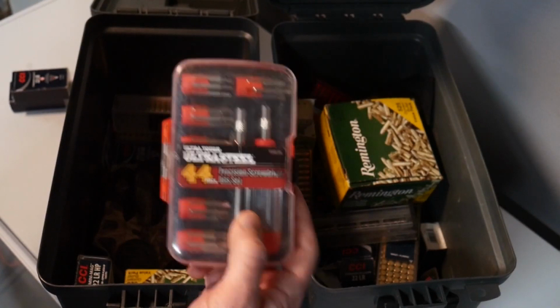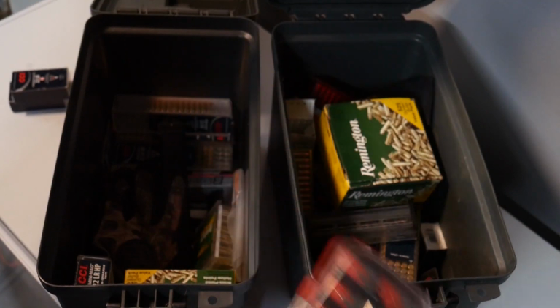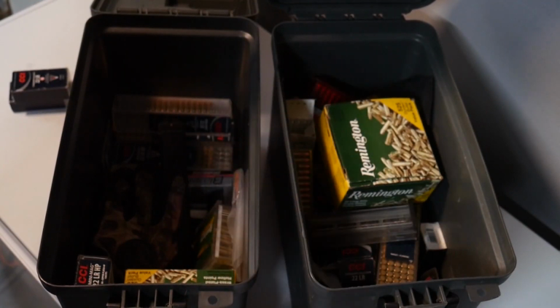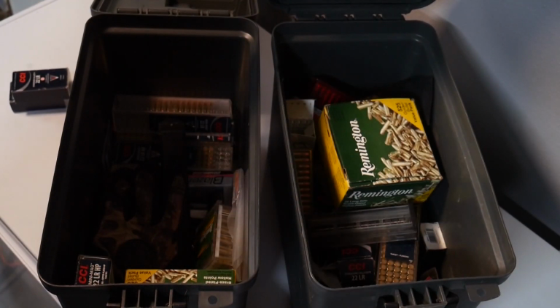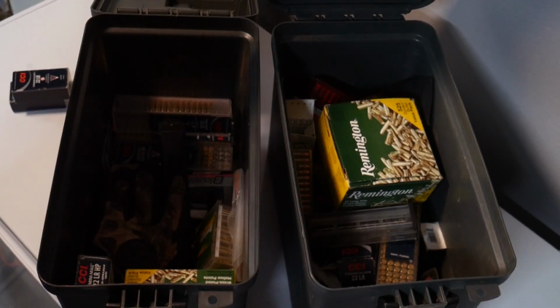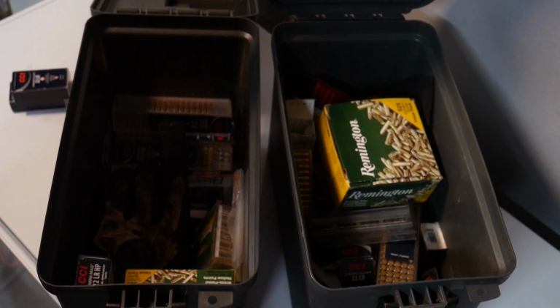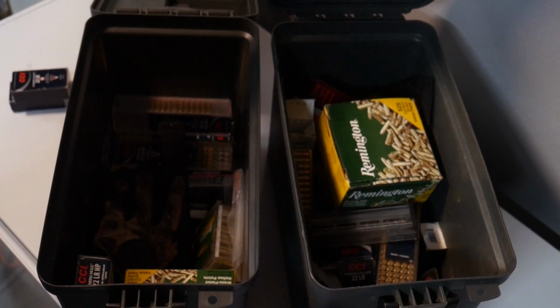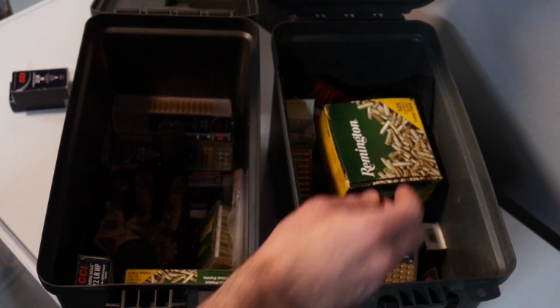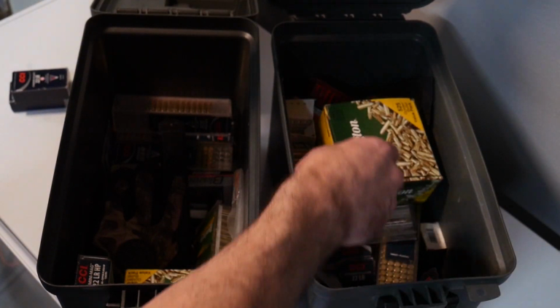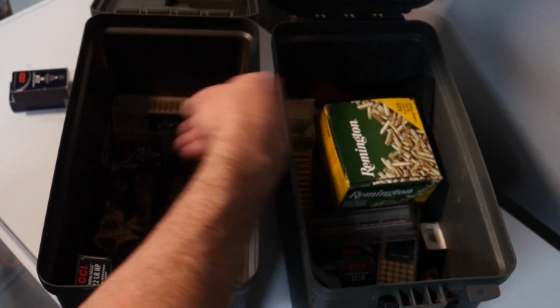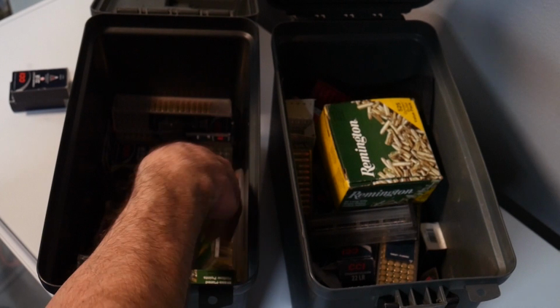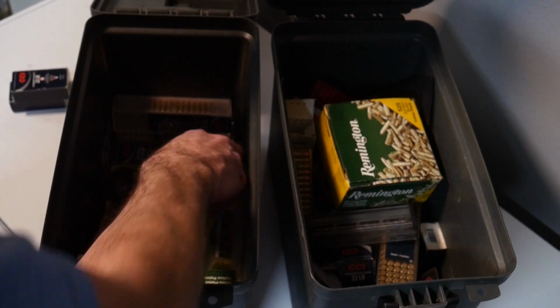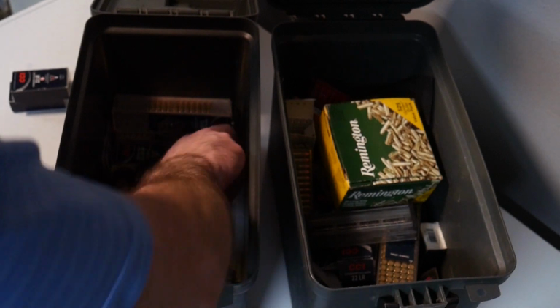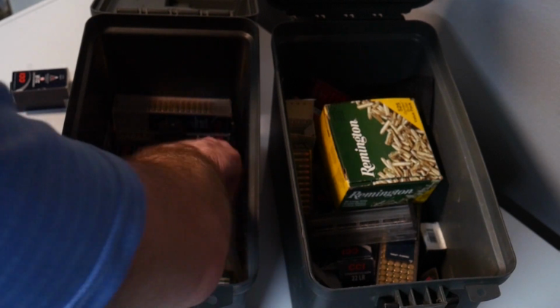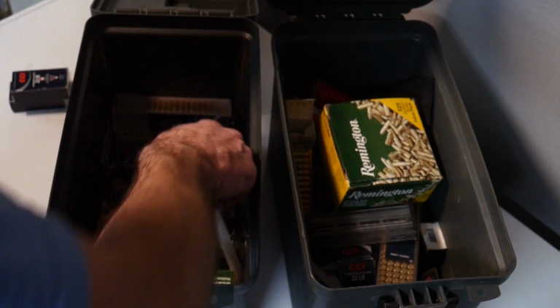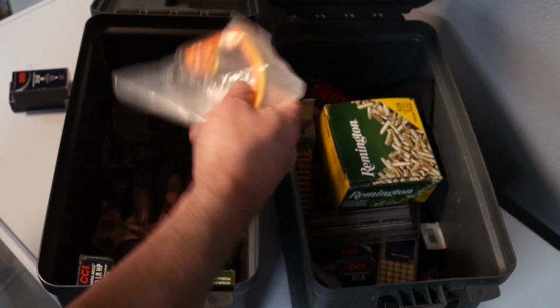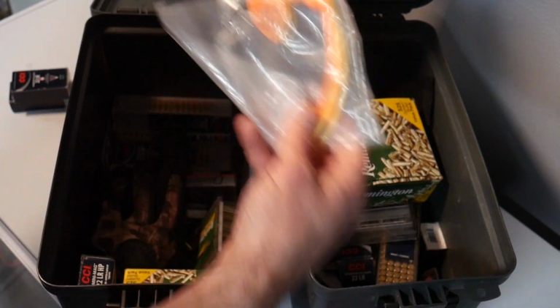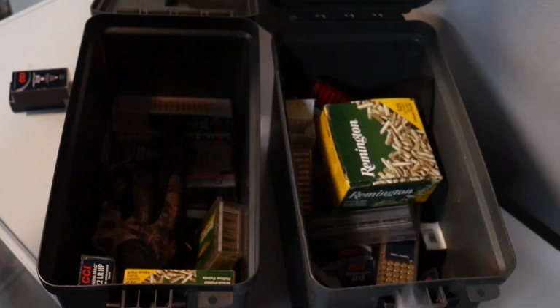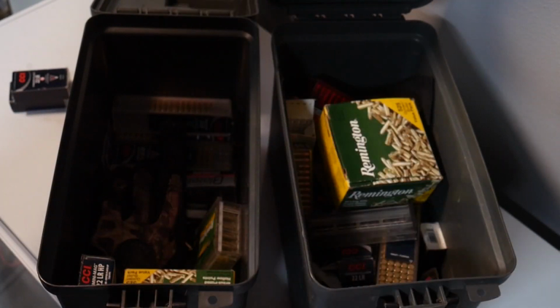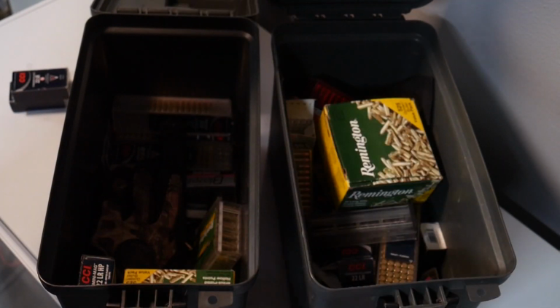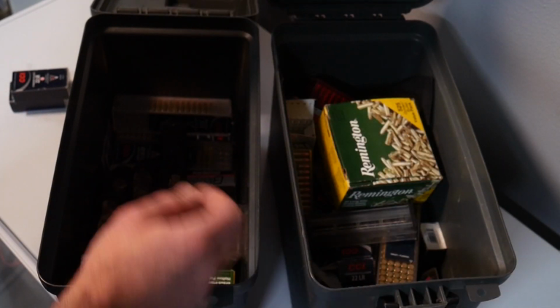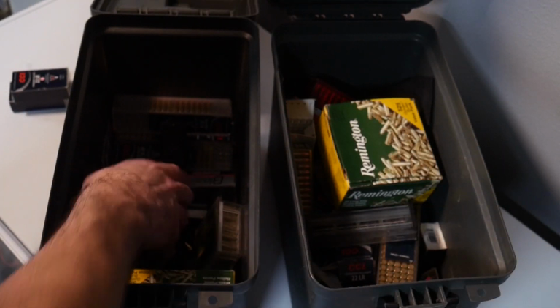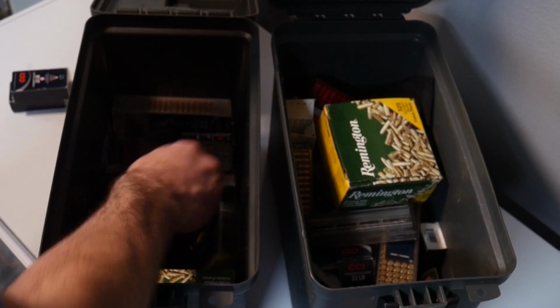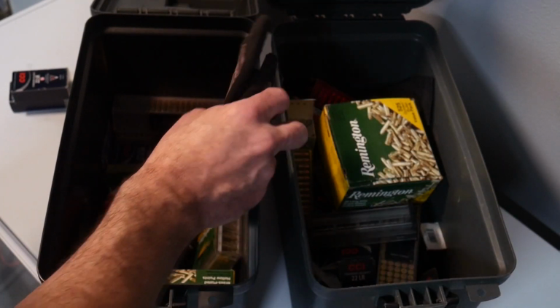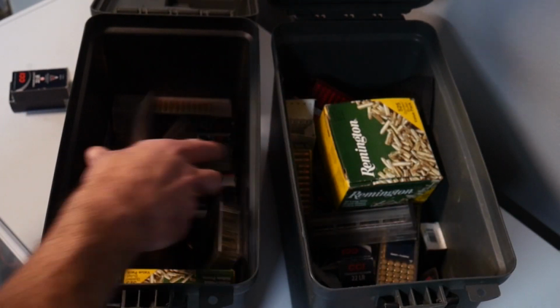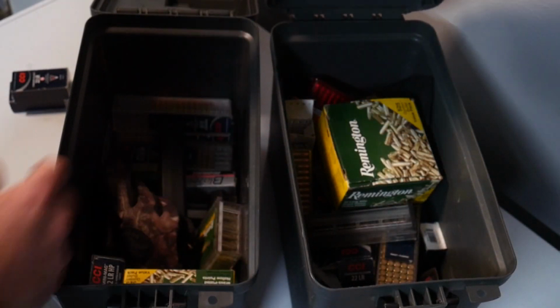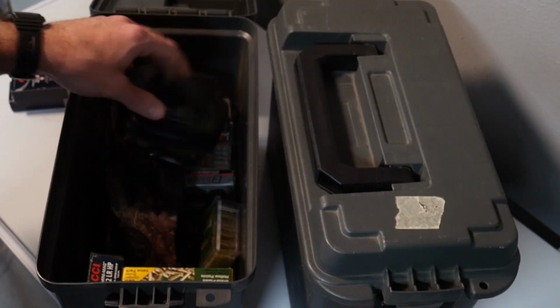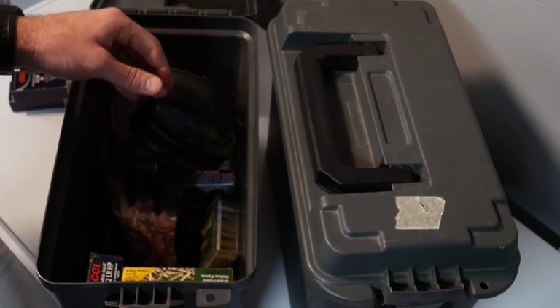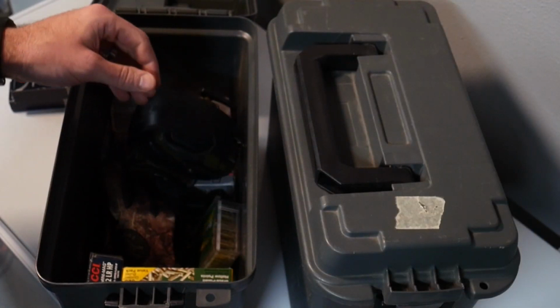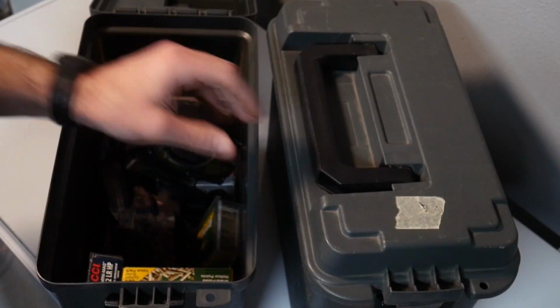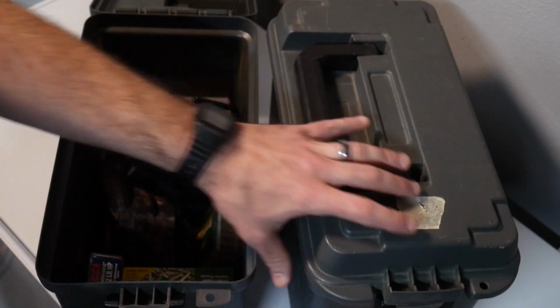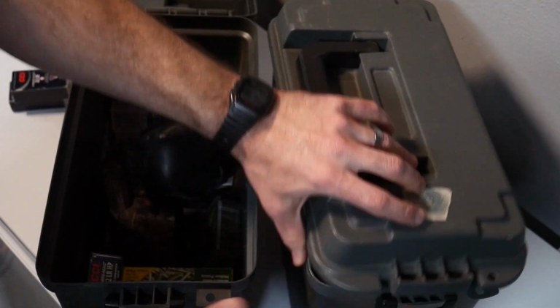You've got a little set of tools in there, some chamber flags, hearing protection — all things to check and organize.